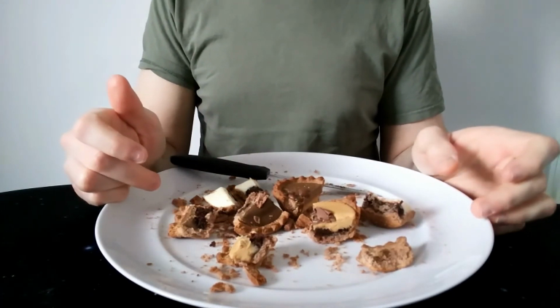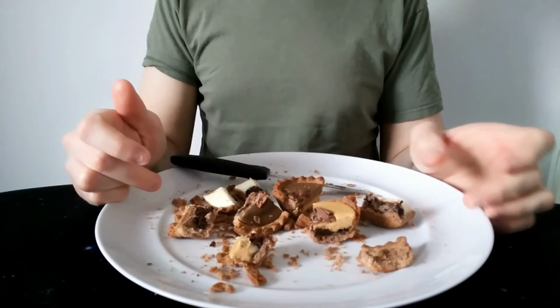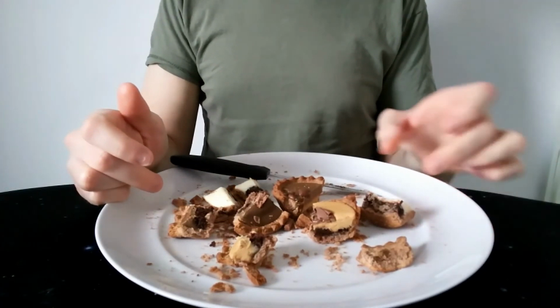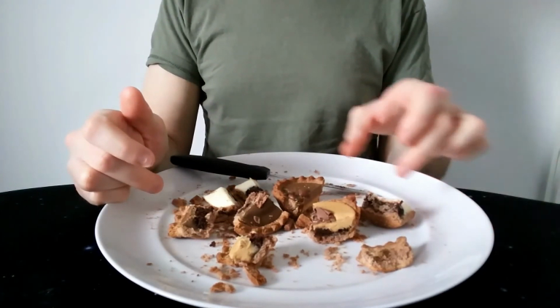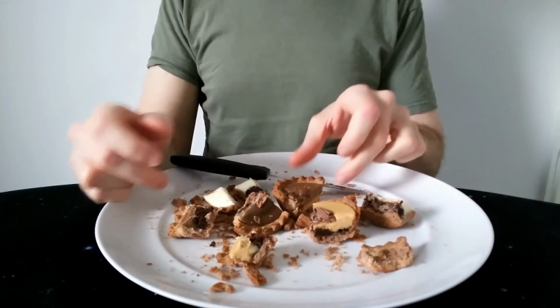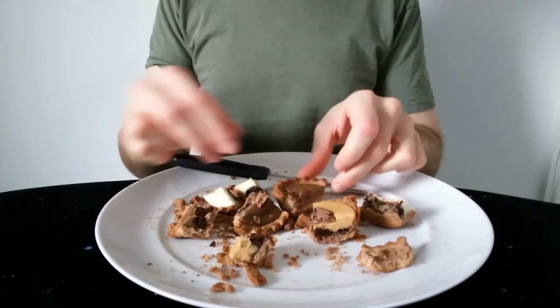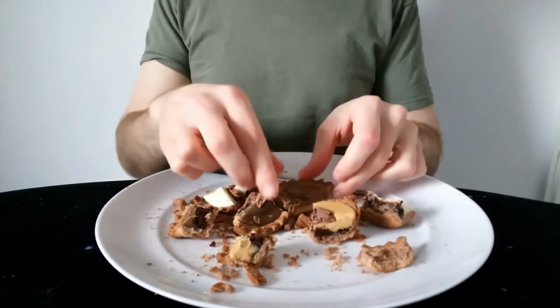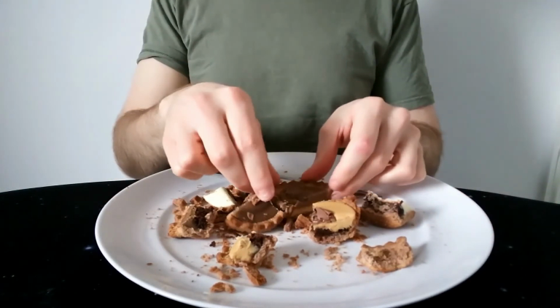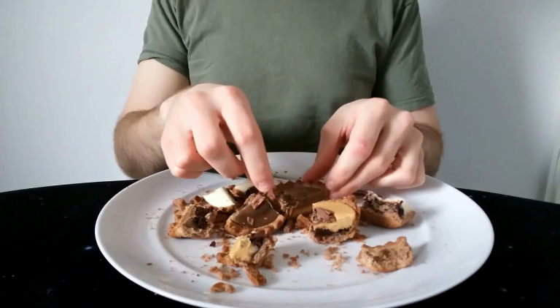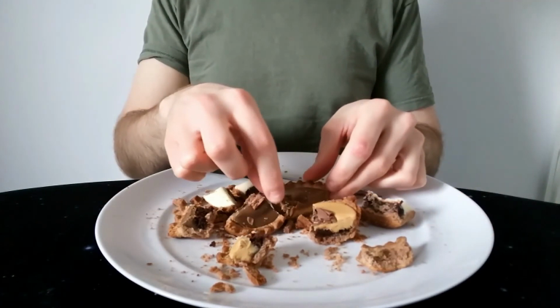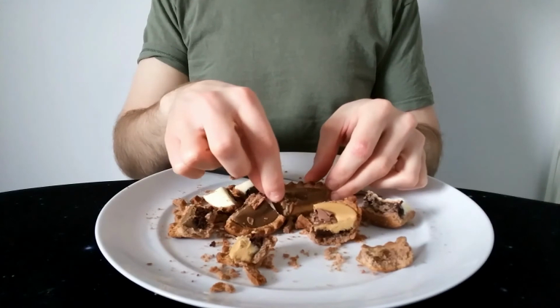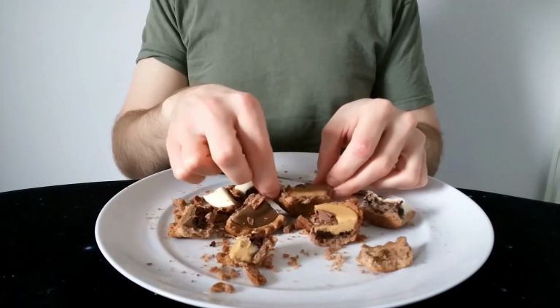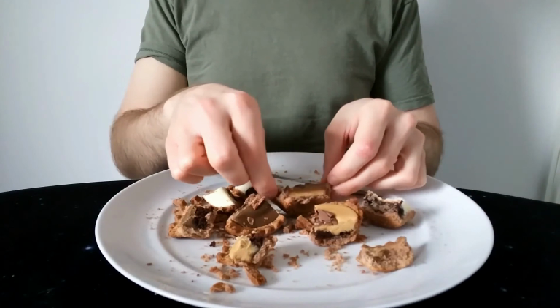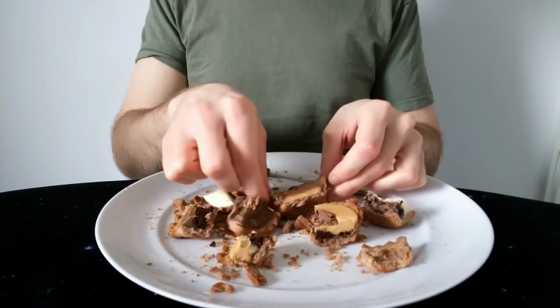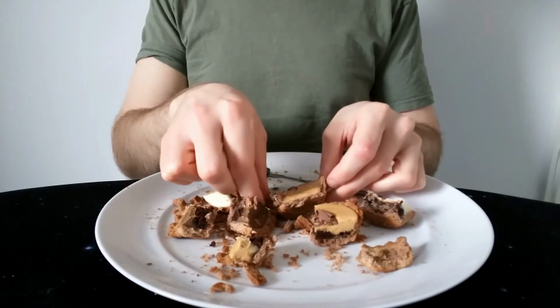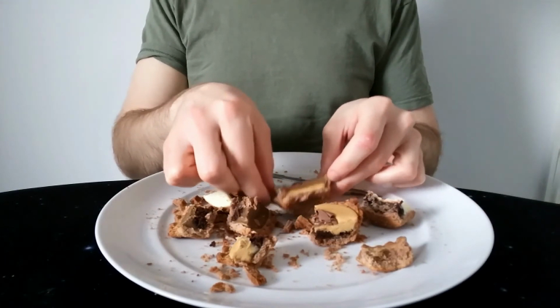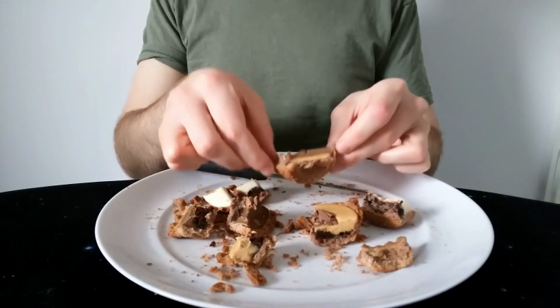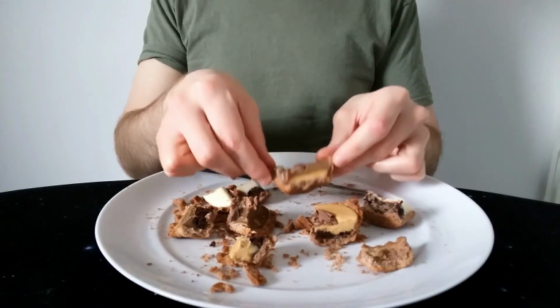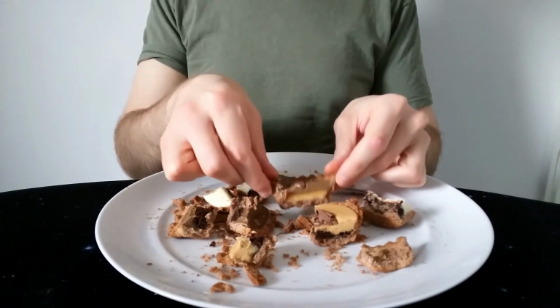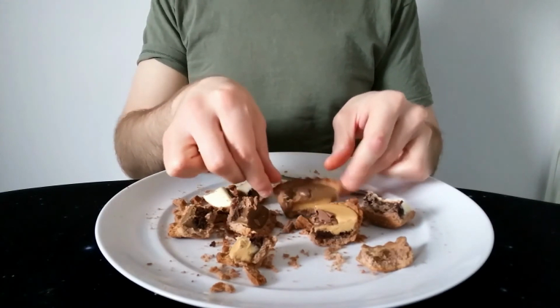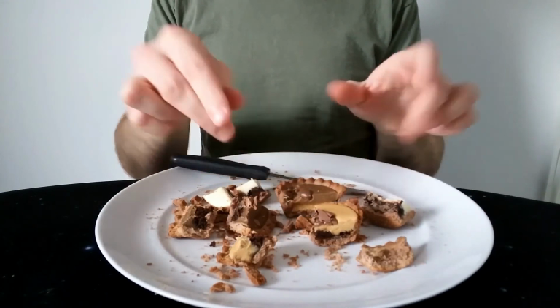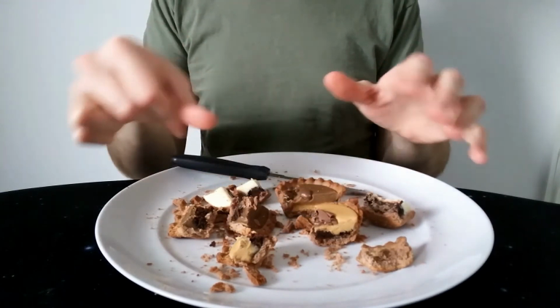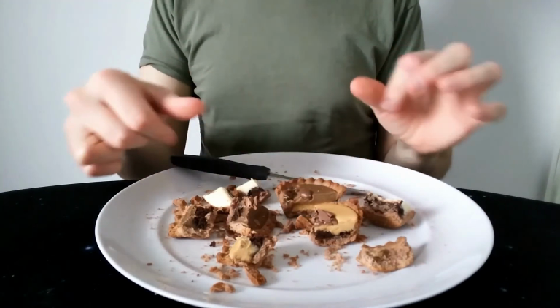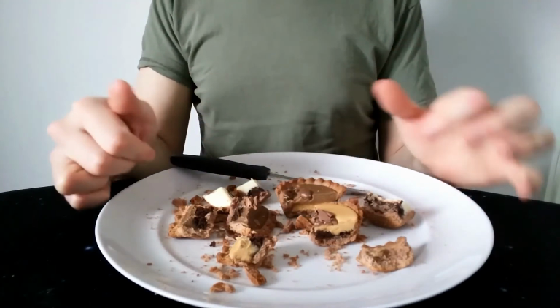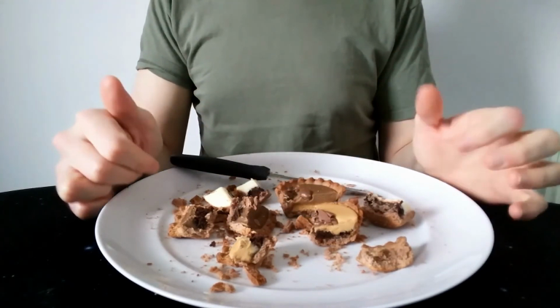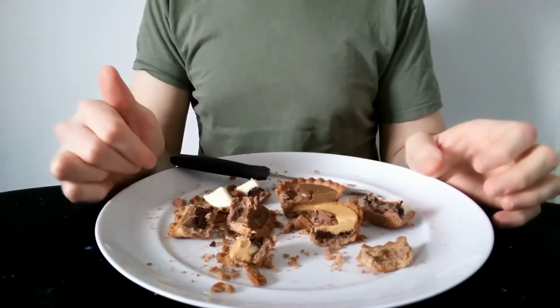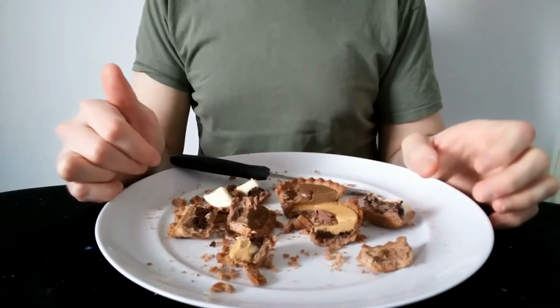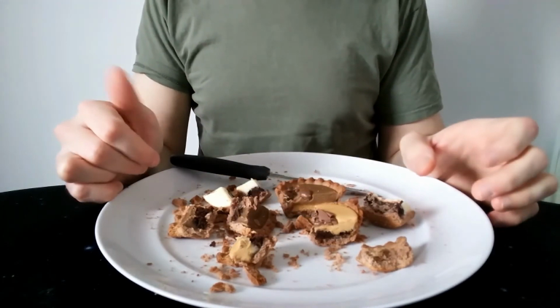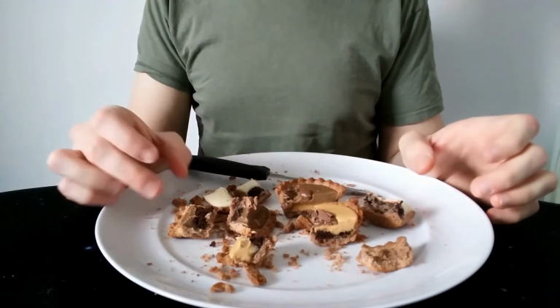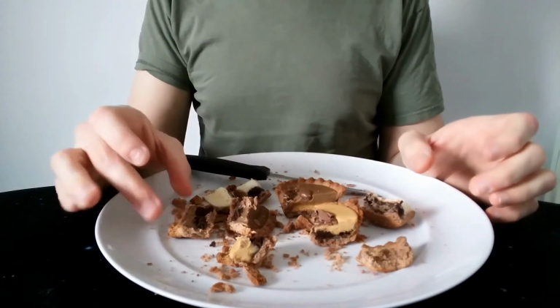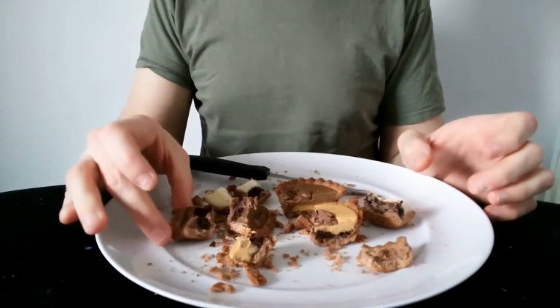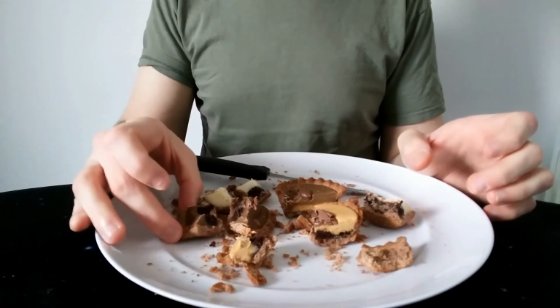So overall, disappointed. Probably a 2 out of 5 for me for all of these. I don't think any of them particularly stand out better than any of the others.